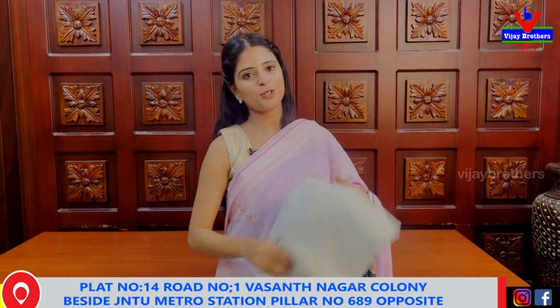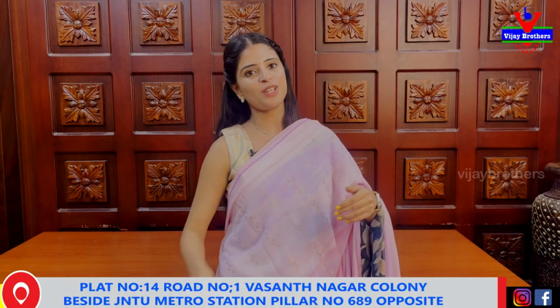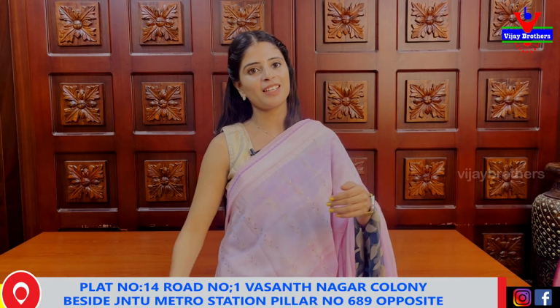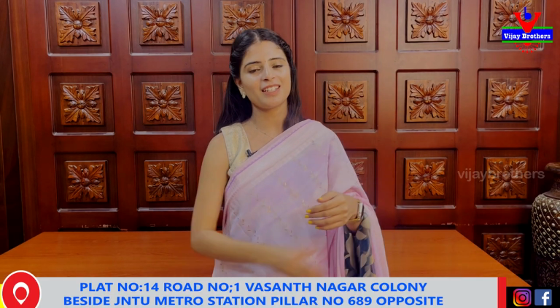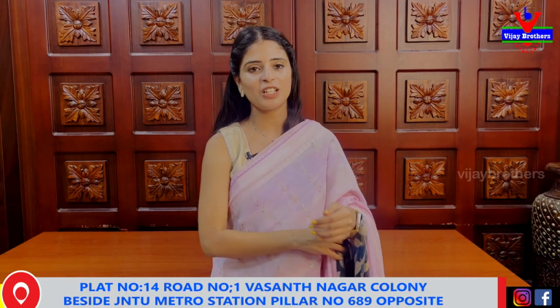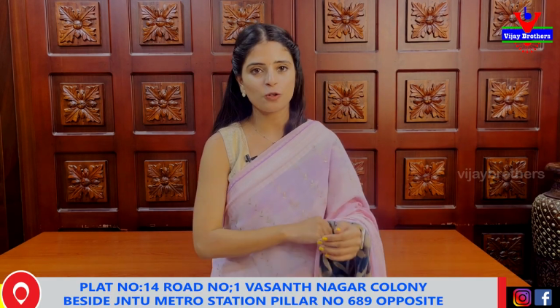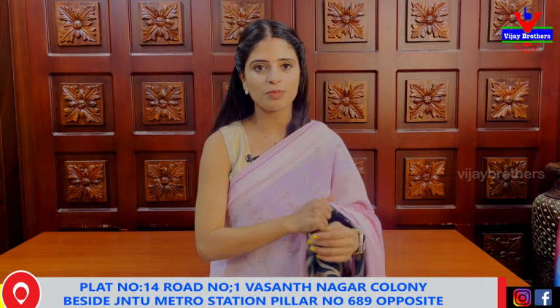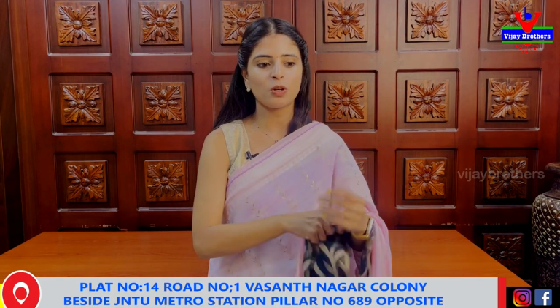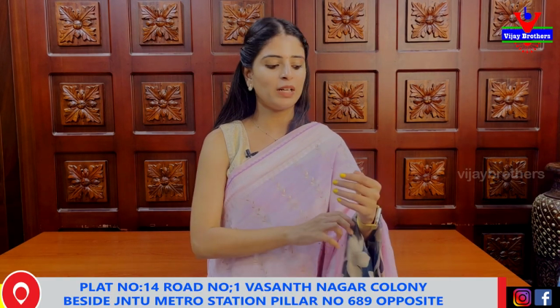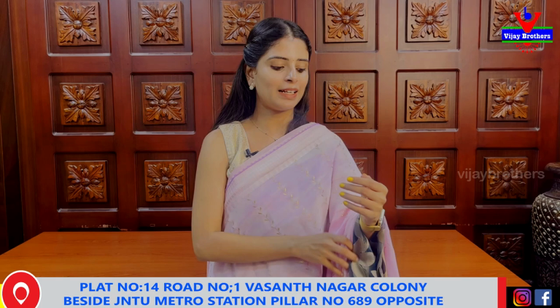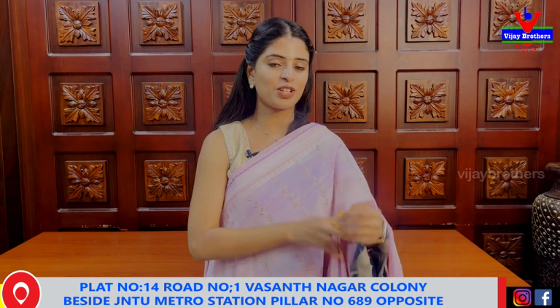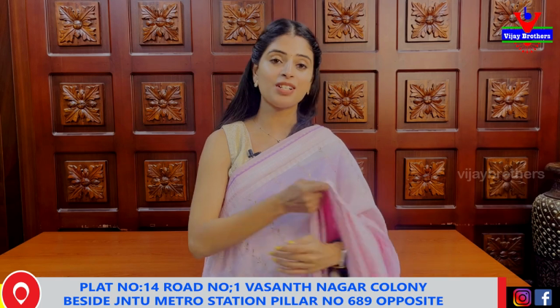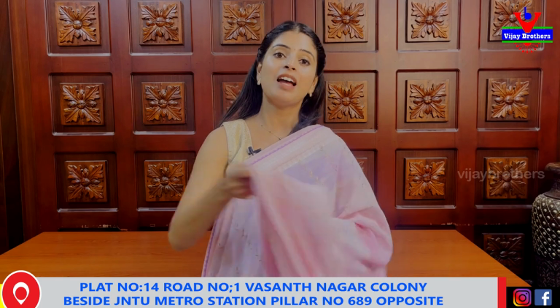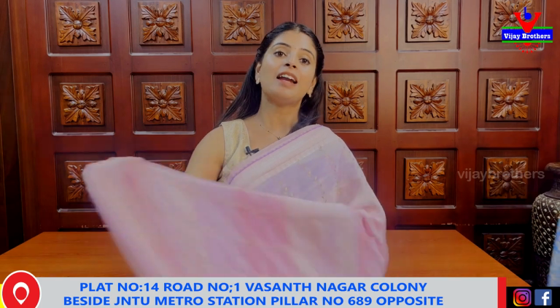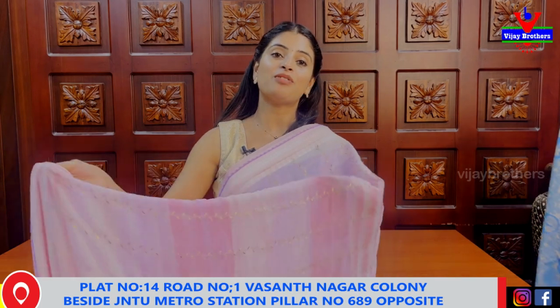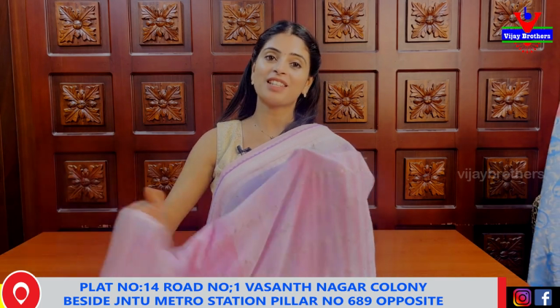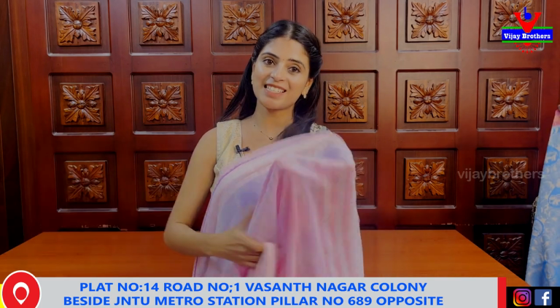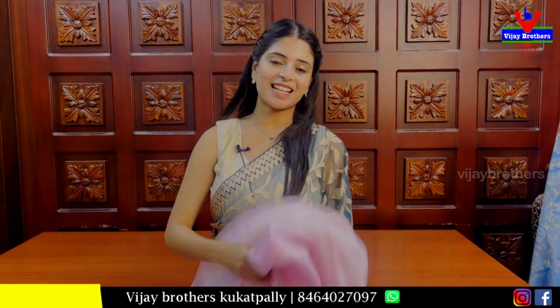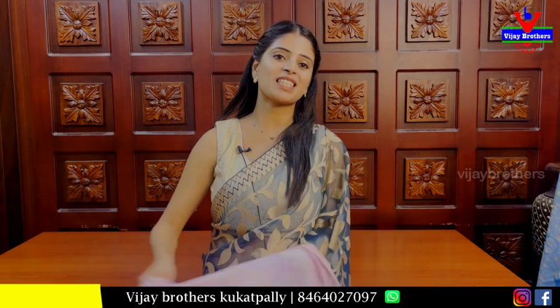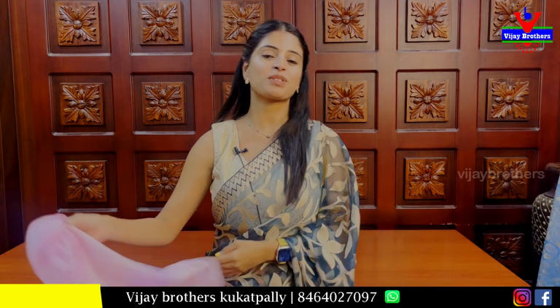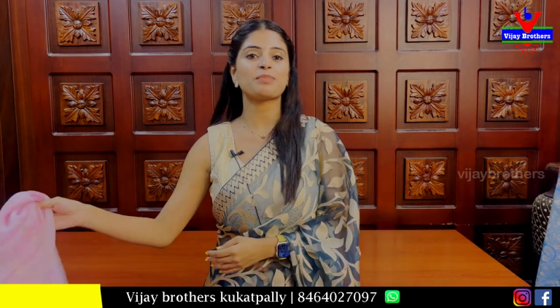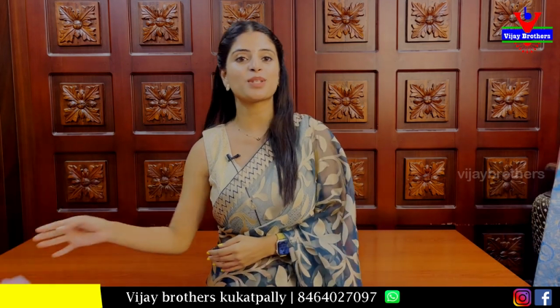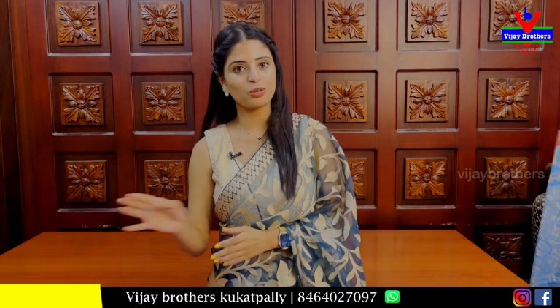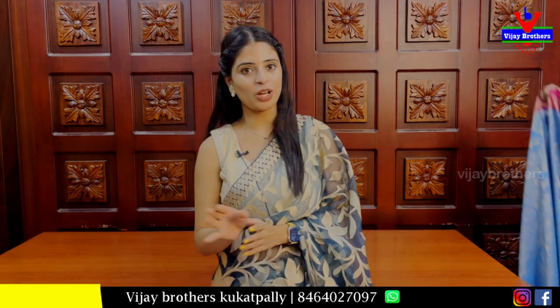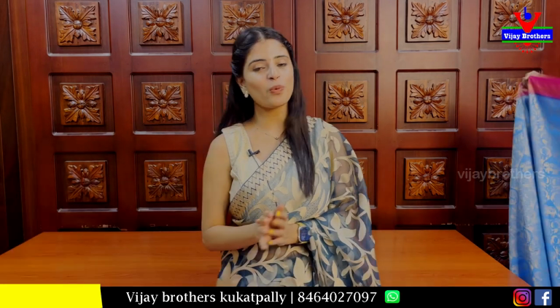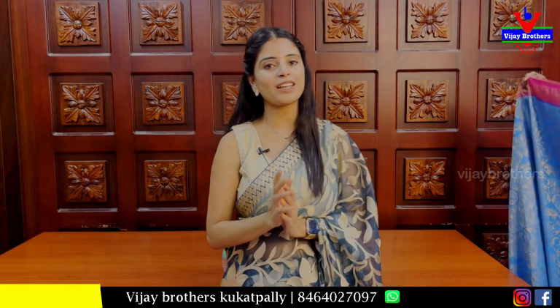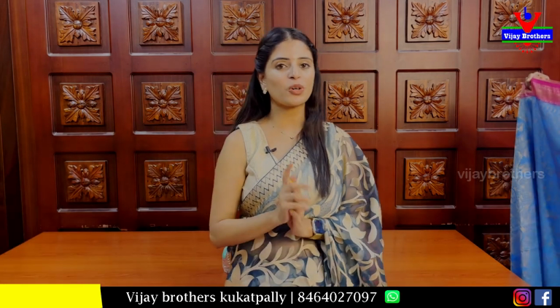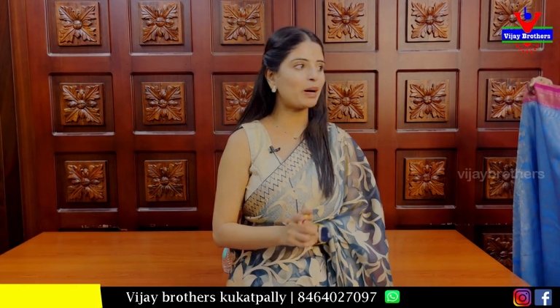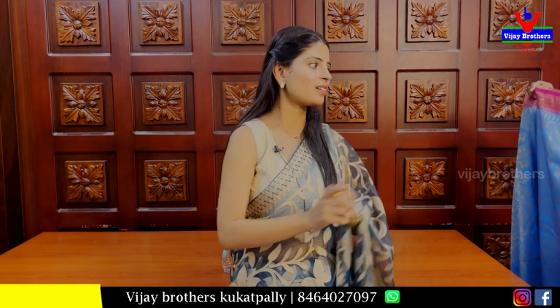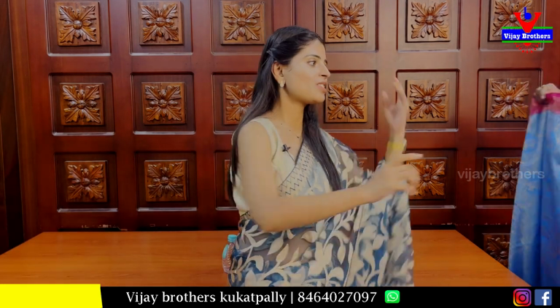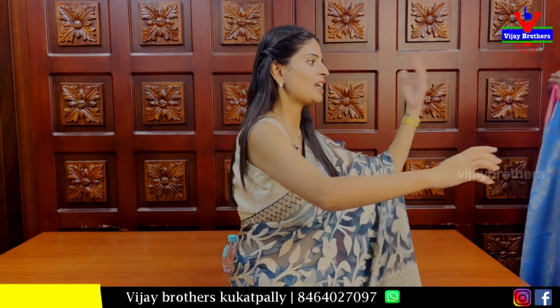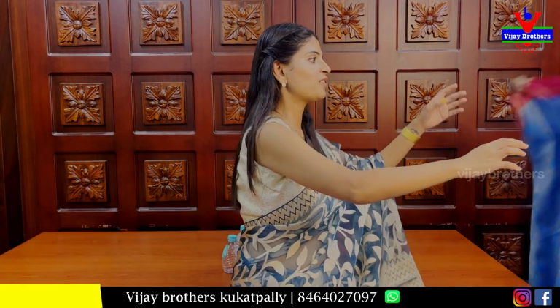So, let's wrap up this episode of the collection. If you subscribe to the channel, it will be a very different gift.